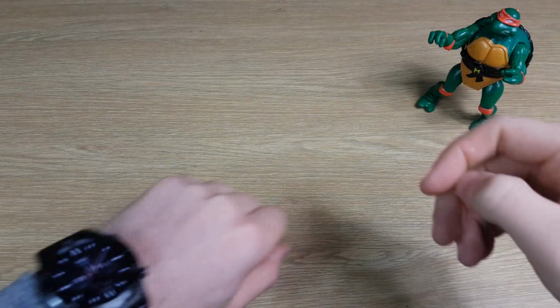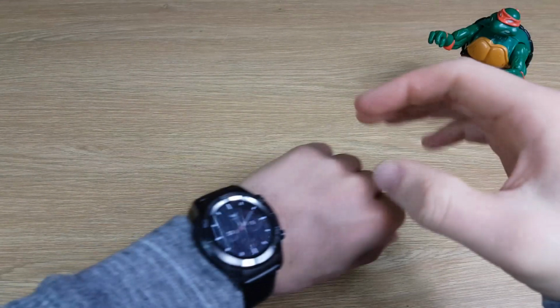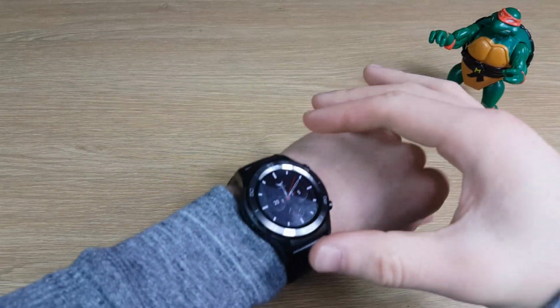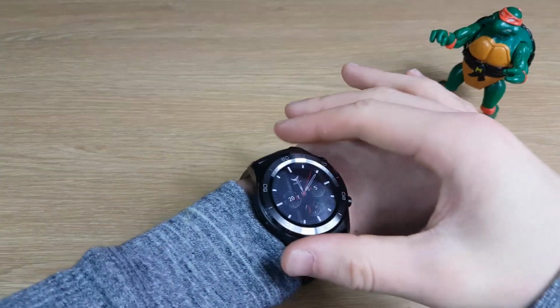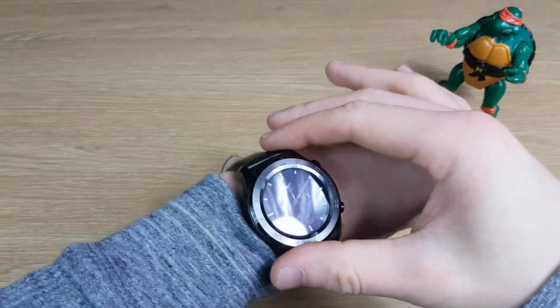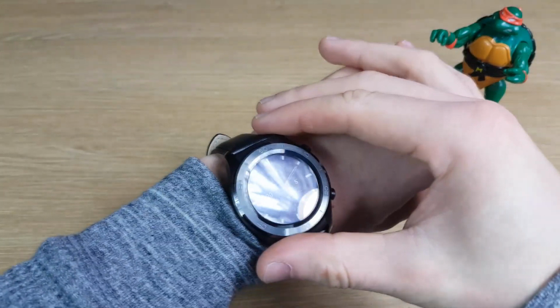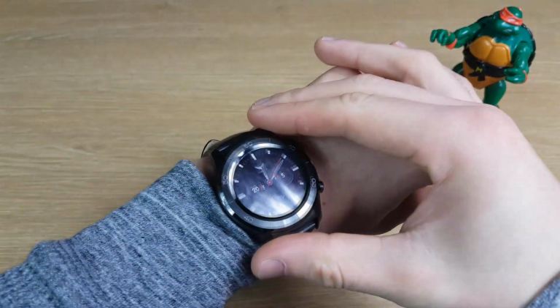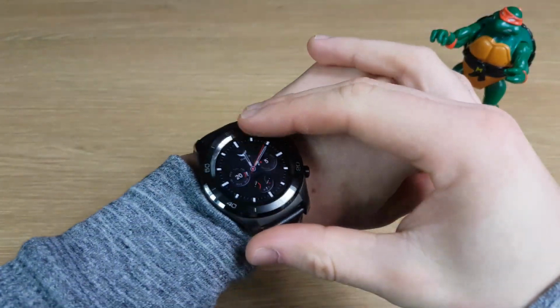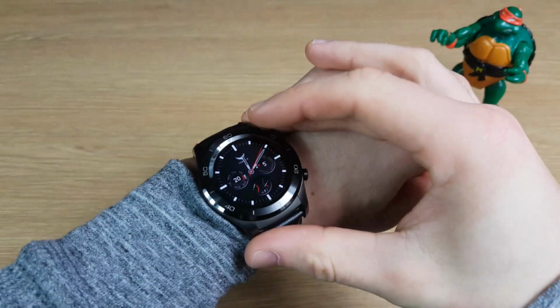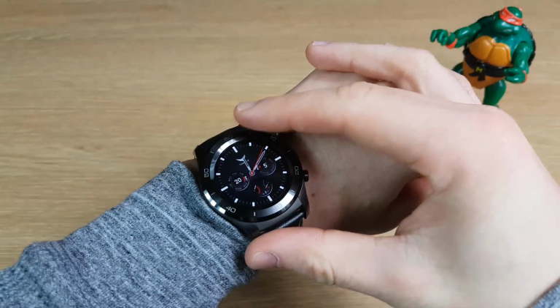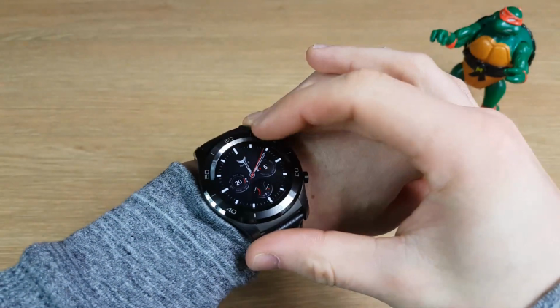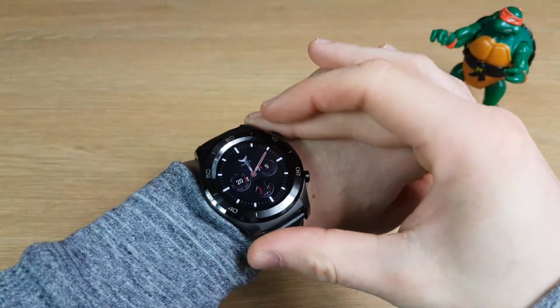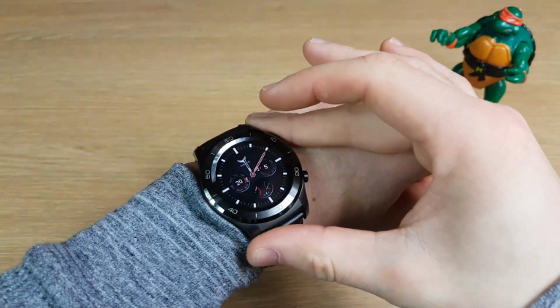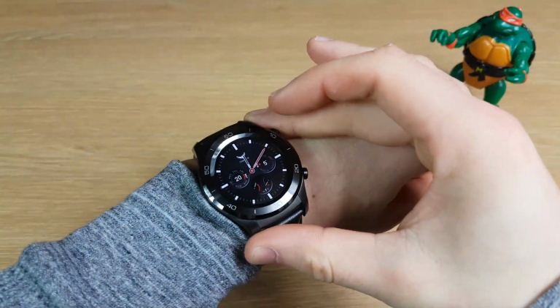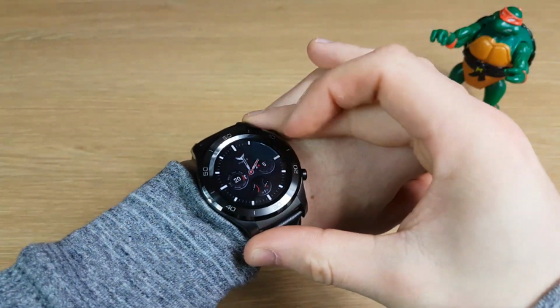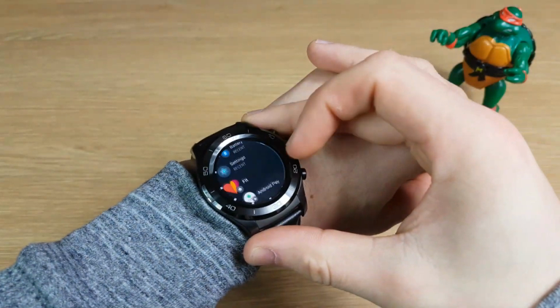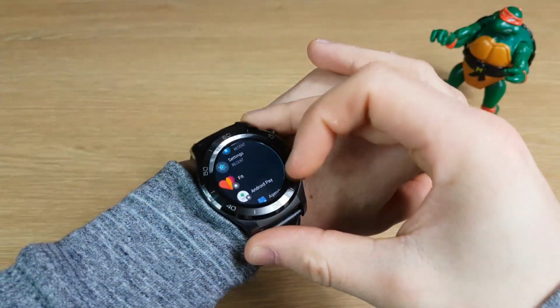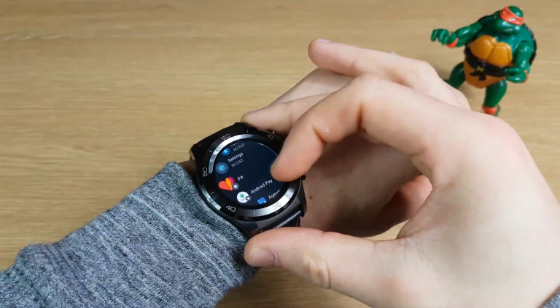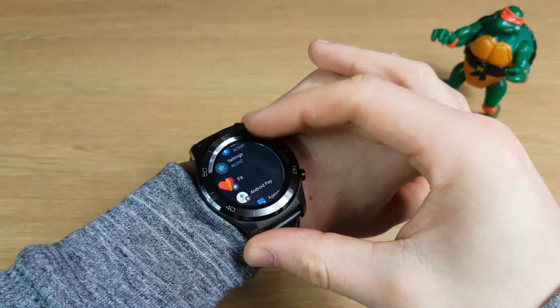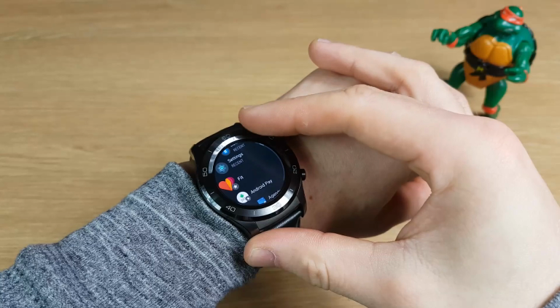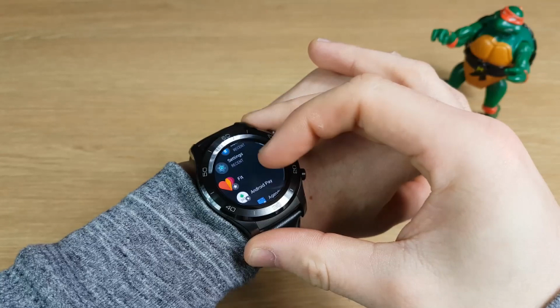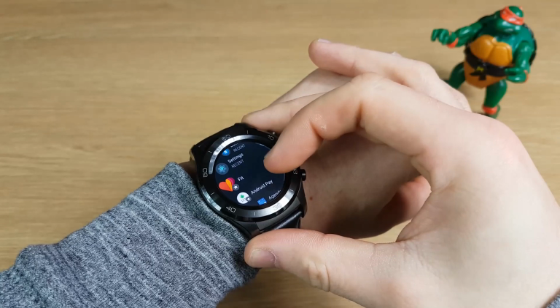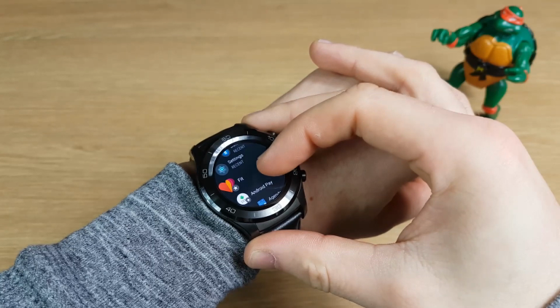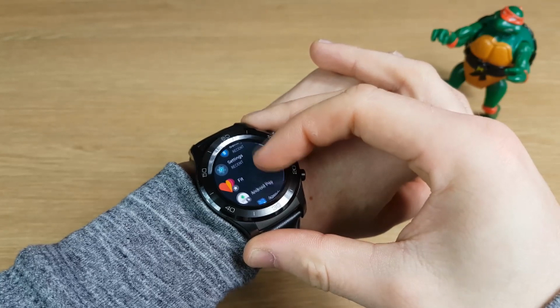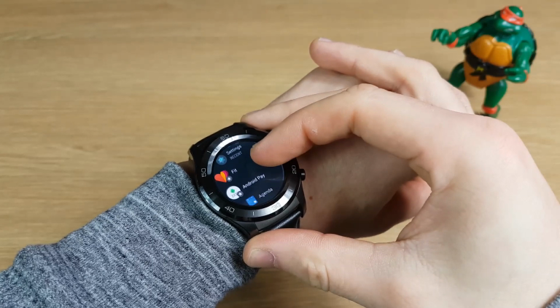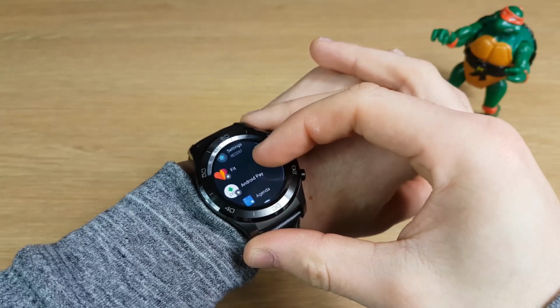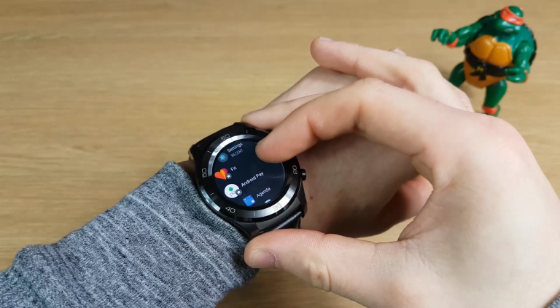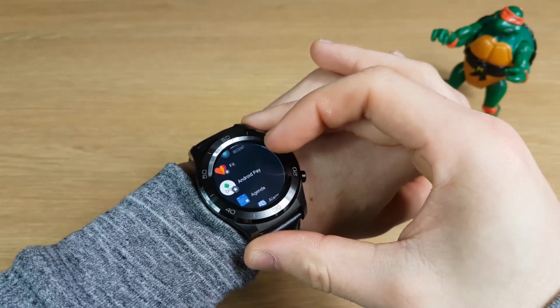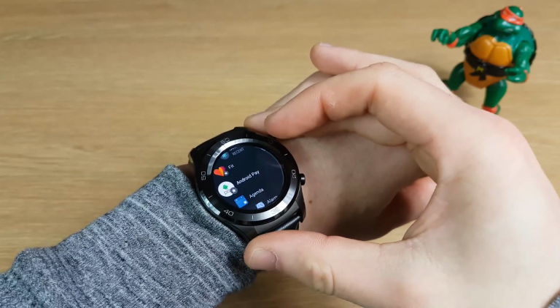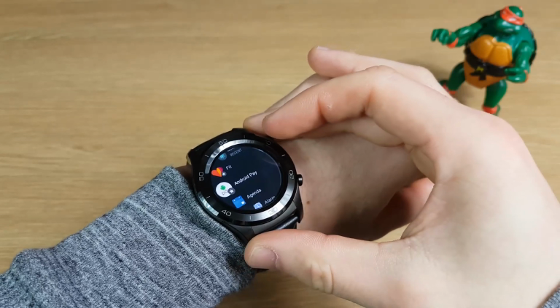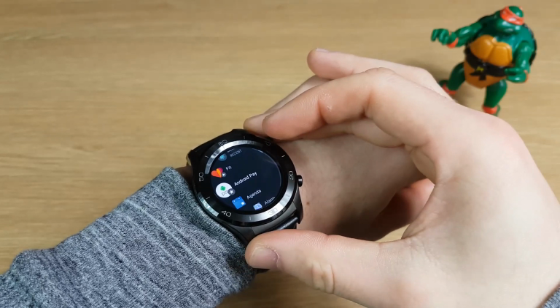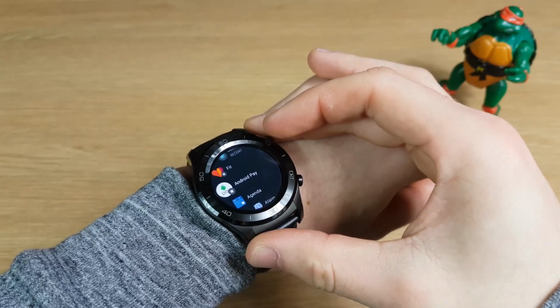Hi guys, this is David at Concise Reviews and today I've got two things to try if your Android Wear Watch has become very laggy.